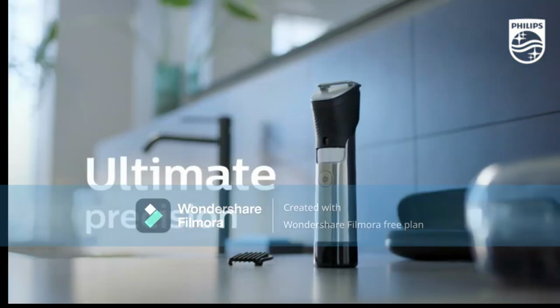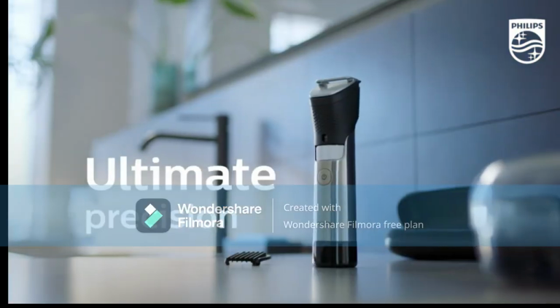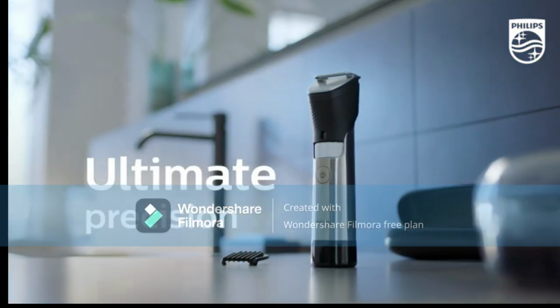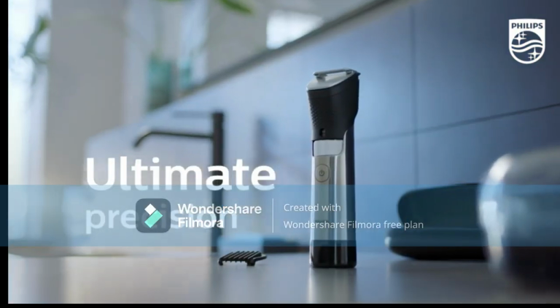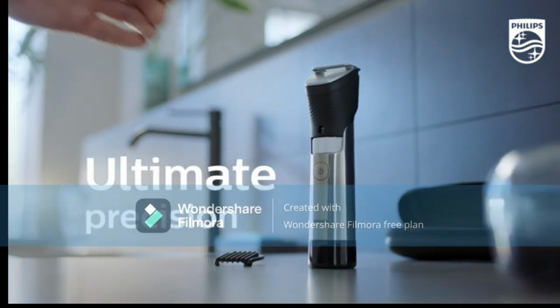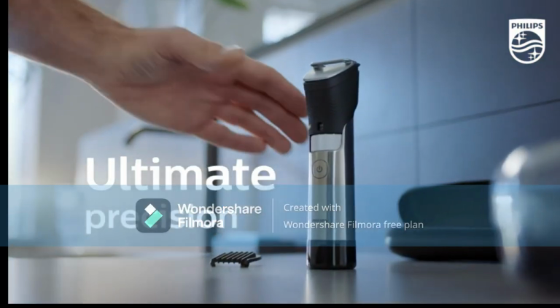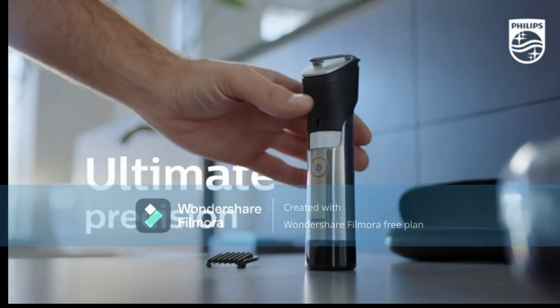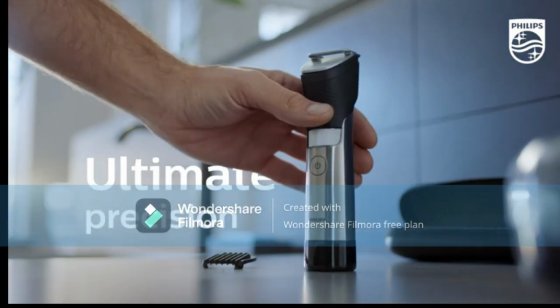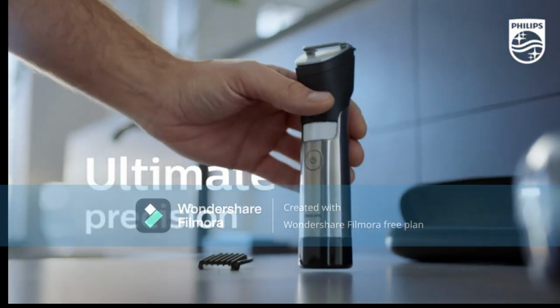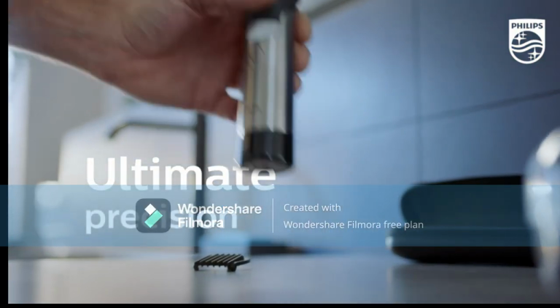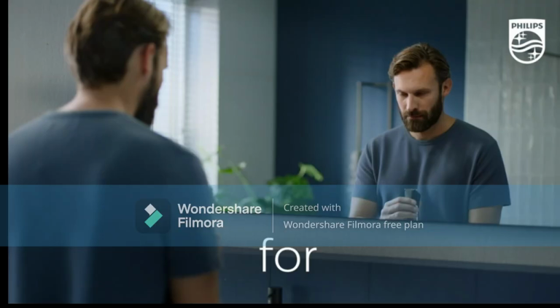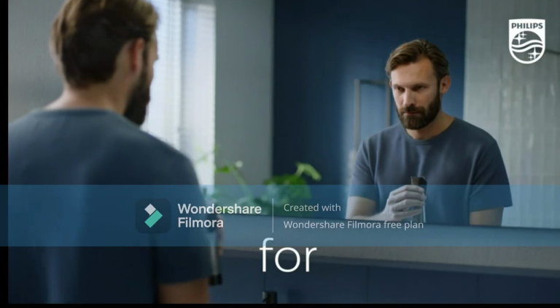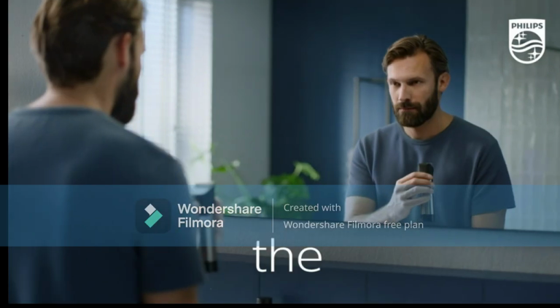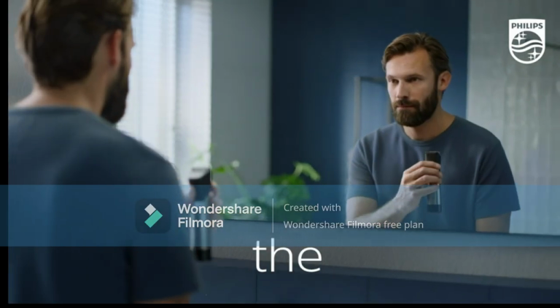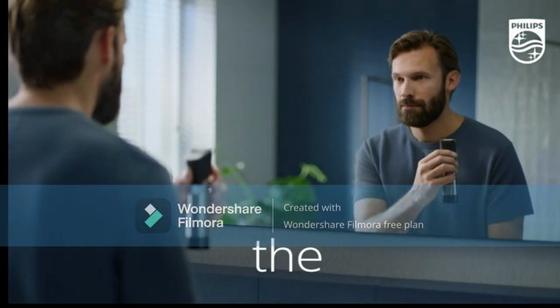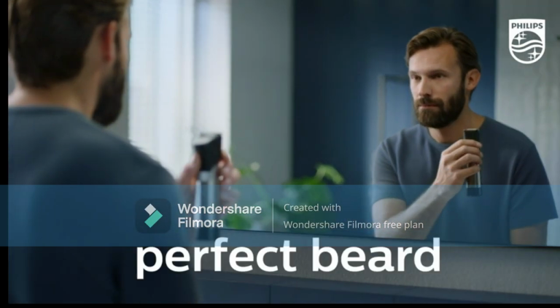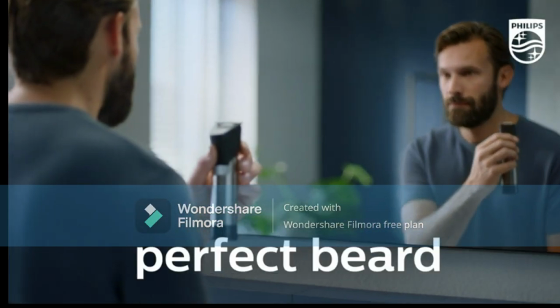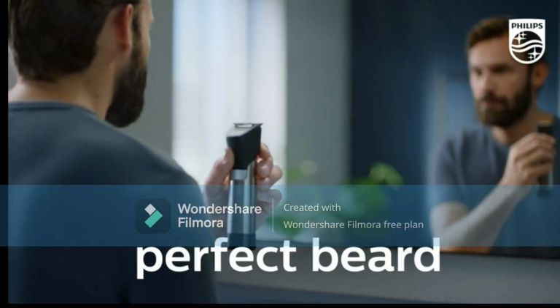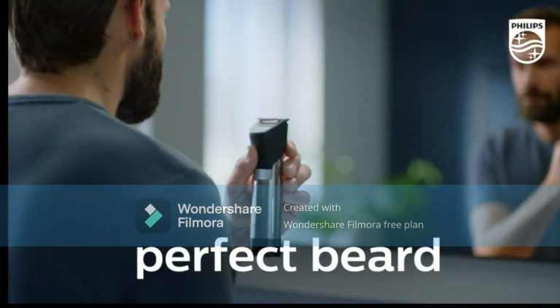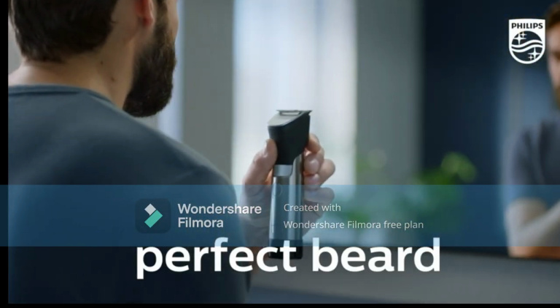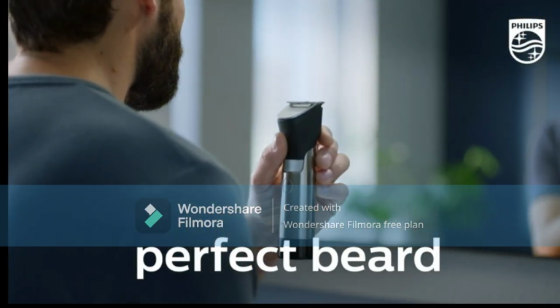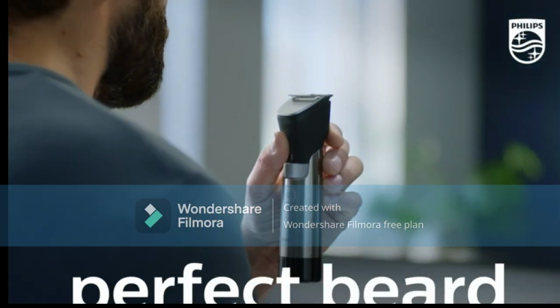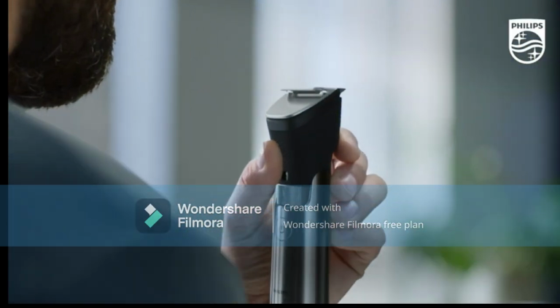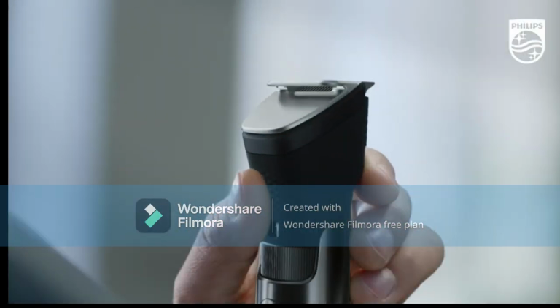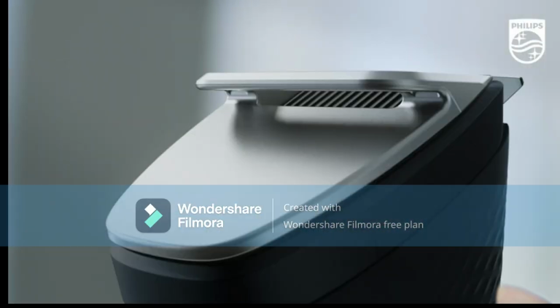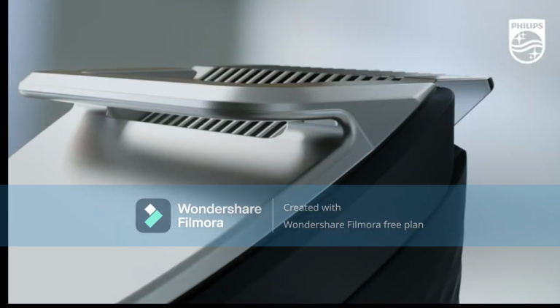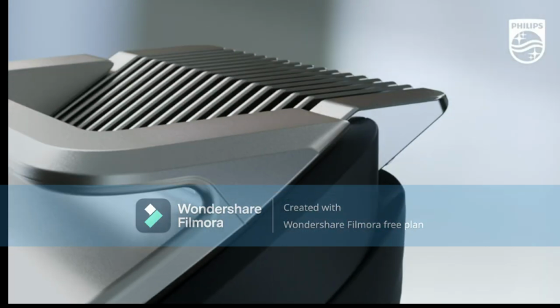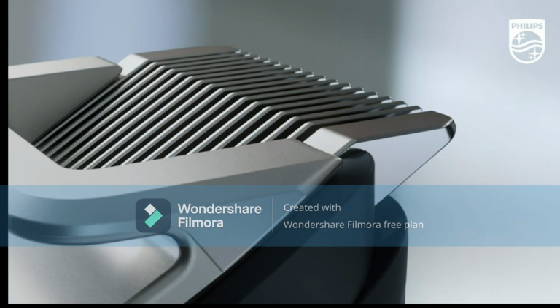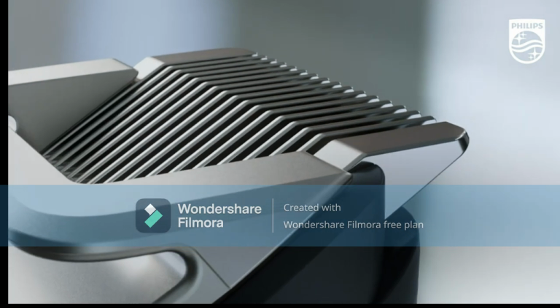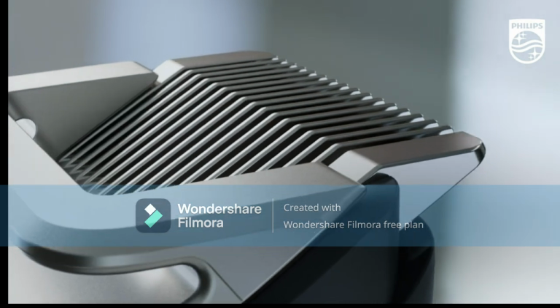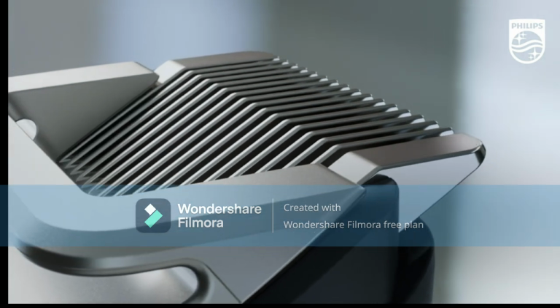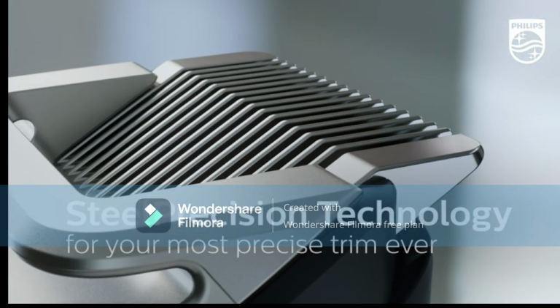As one of the most popular grooming products for men, the stubble trimmer is a must-have tool for modern gentlemen.